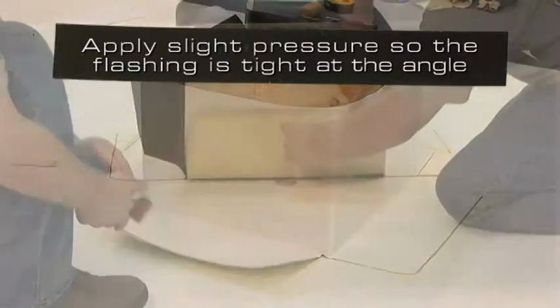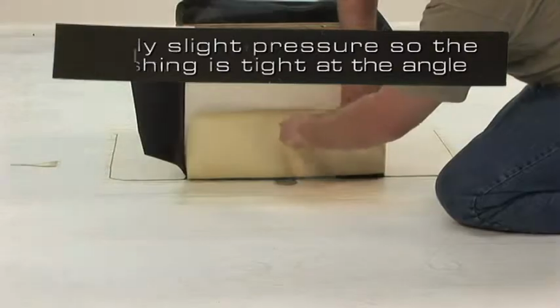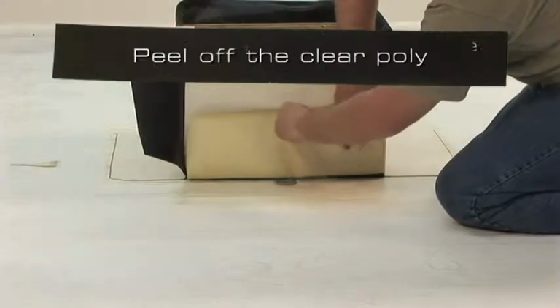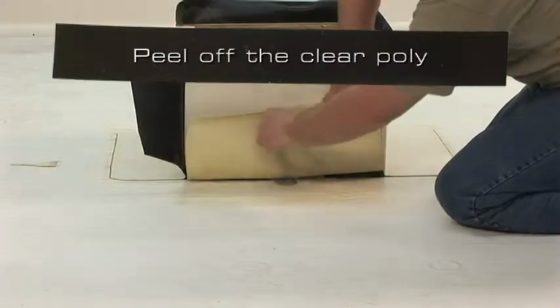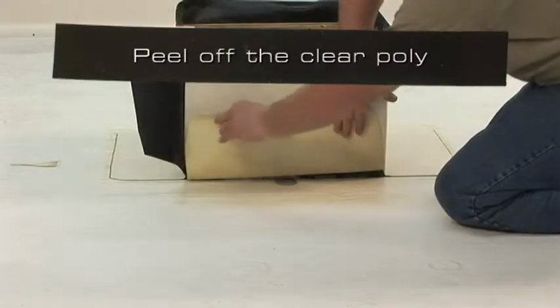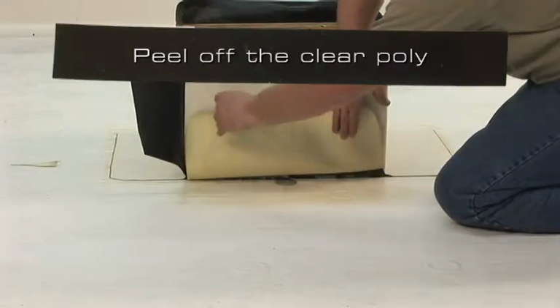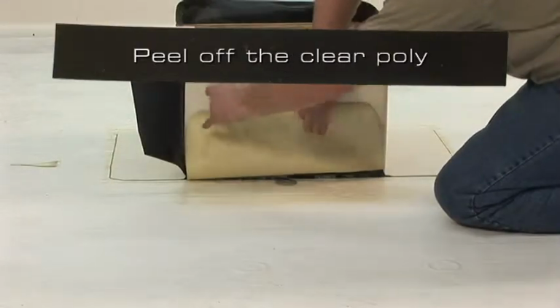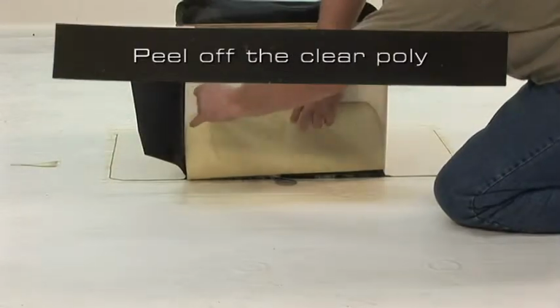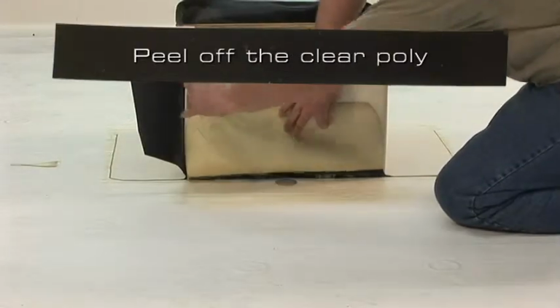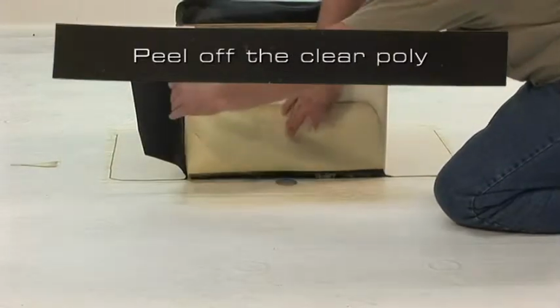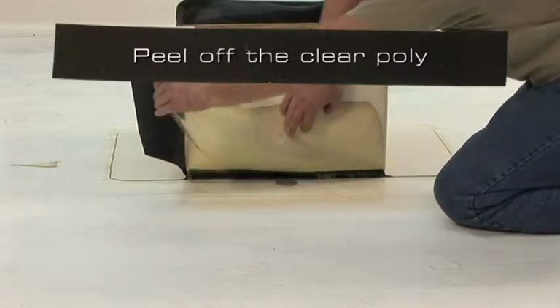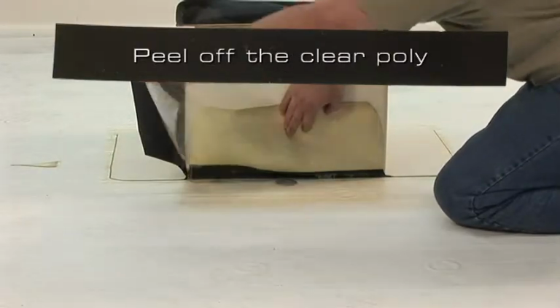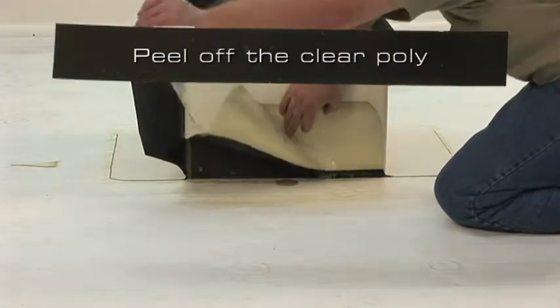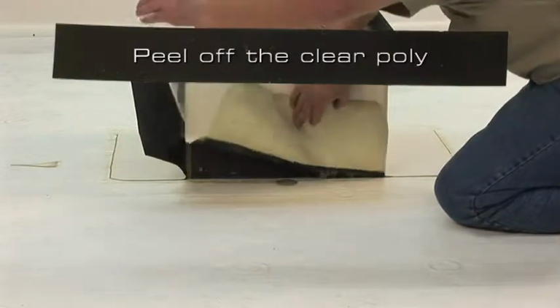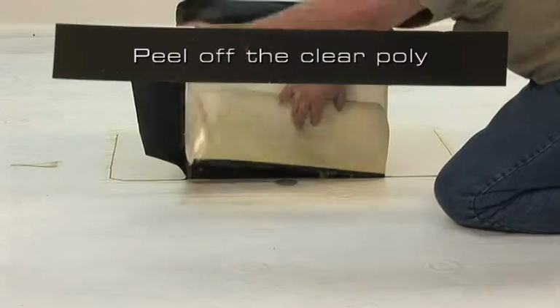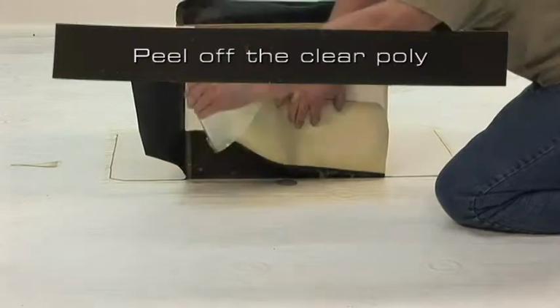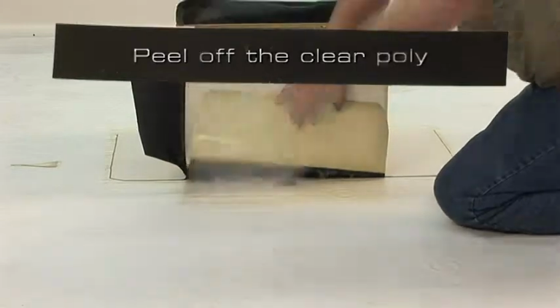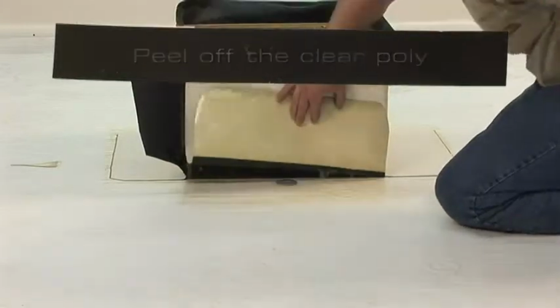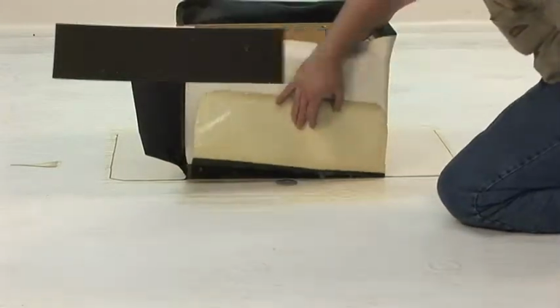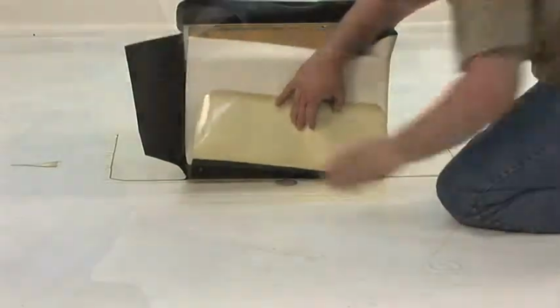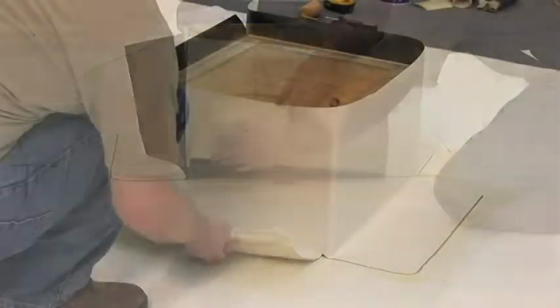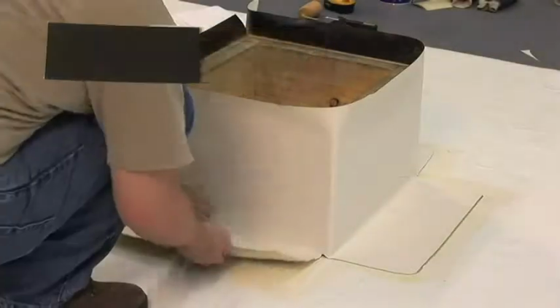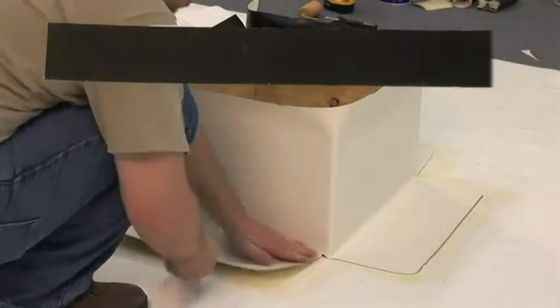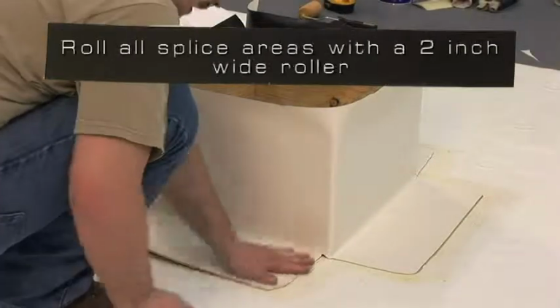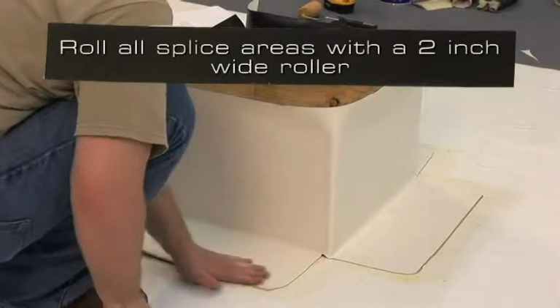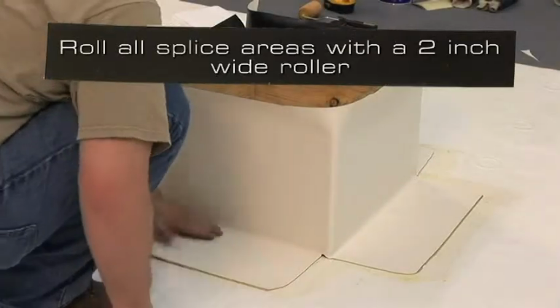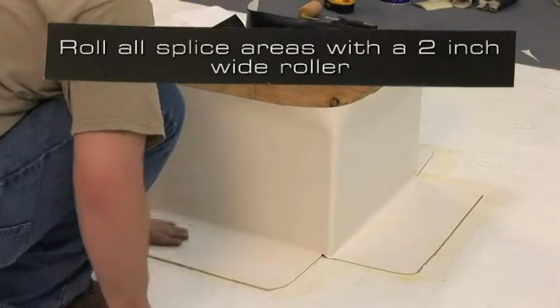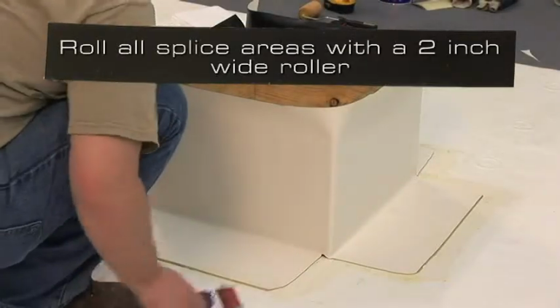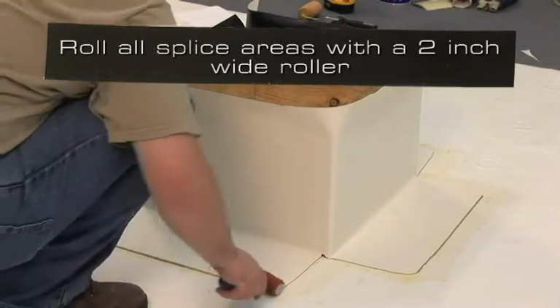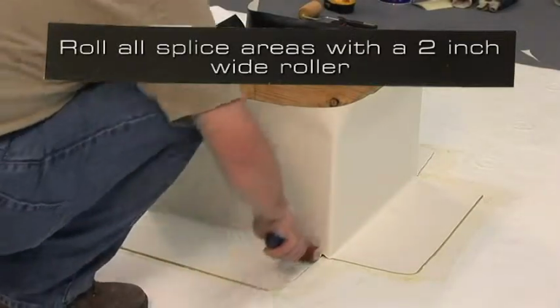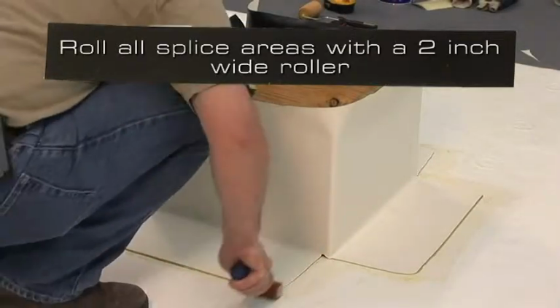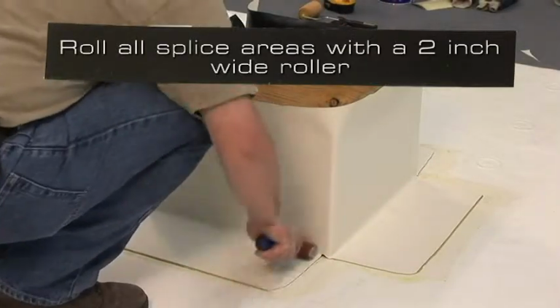Peel off the clear poly and apply hand pressure to complete the splice. Roll all splice areas with a 2 inch wide roller.